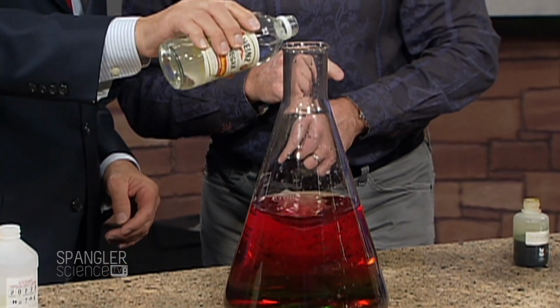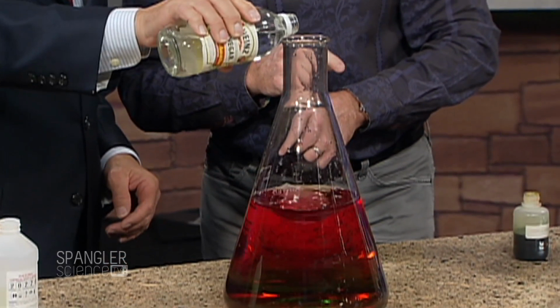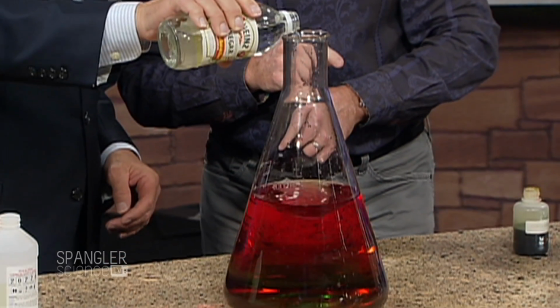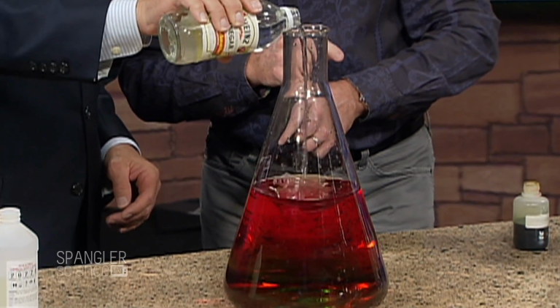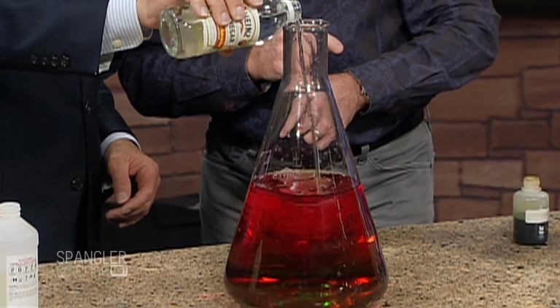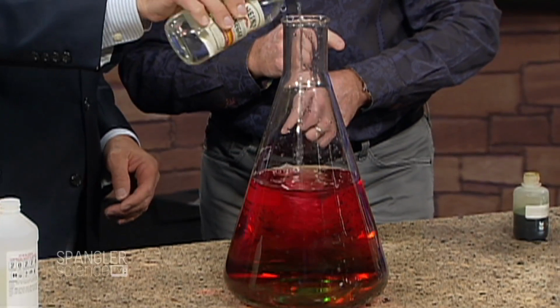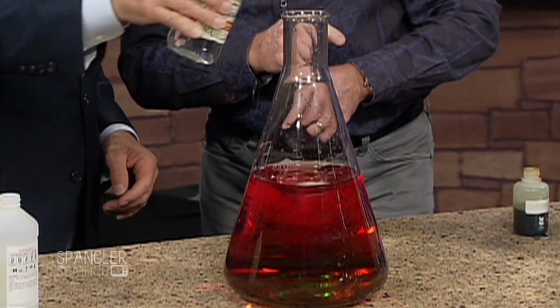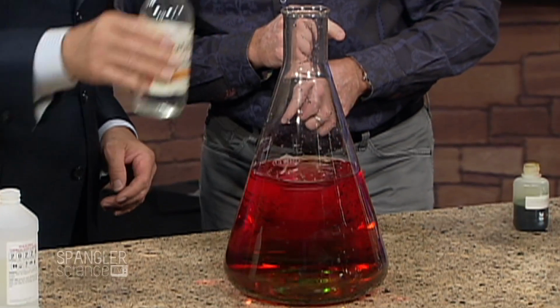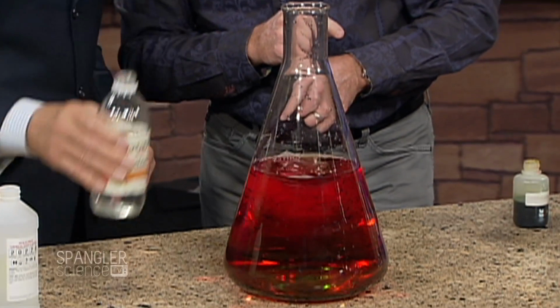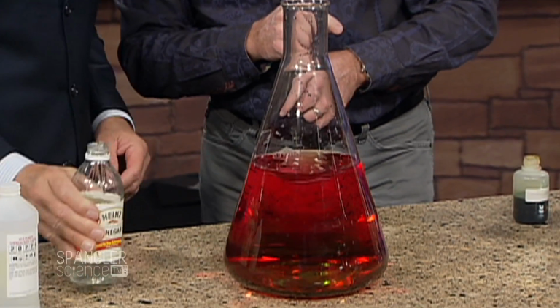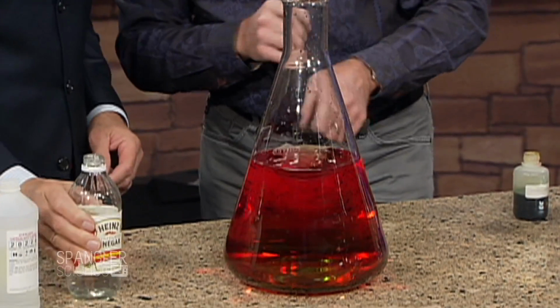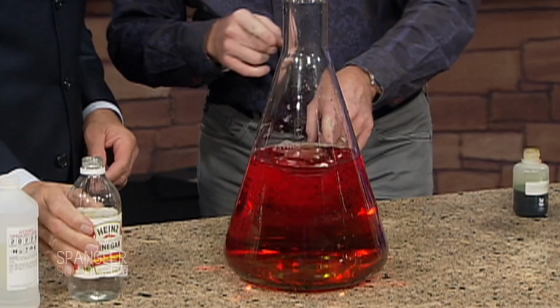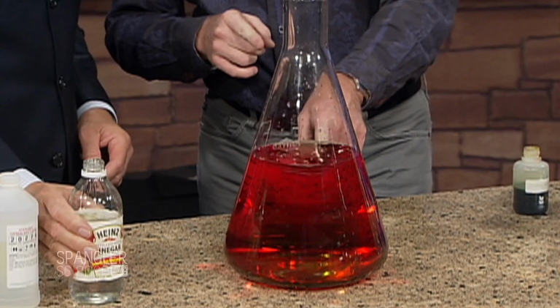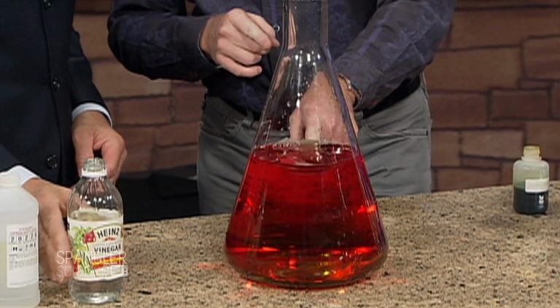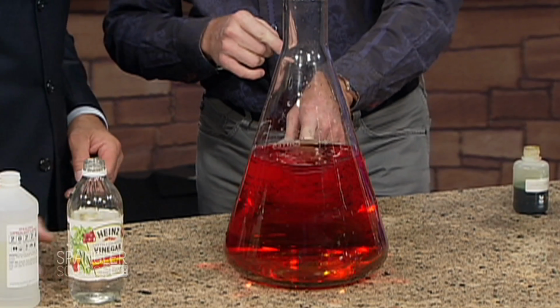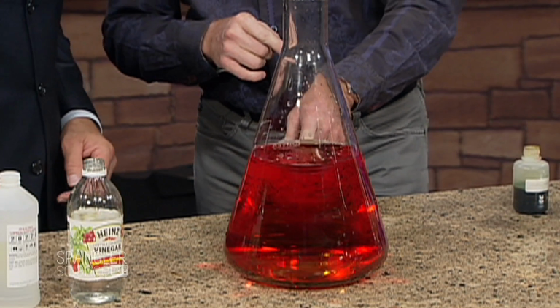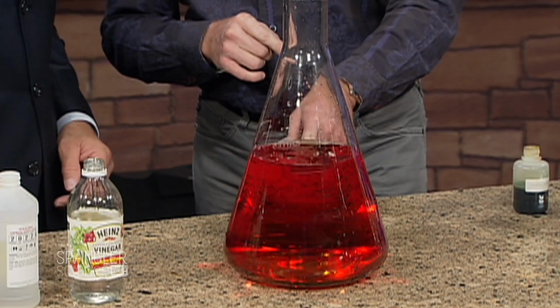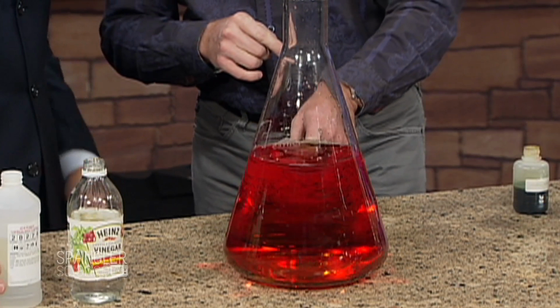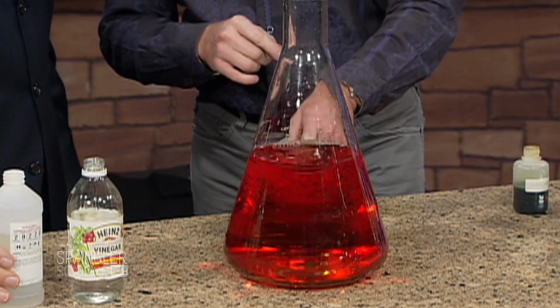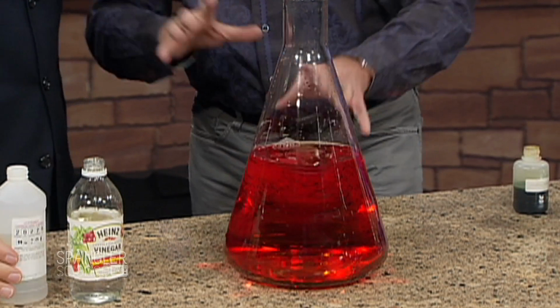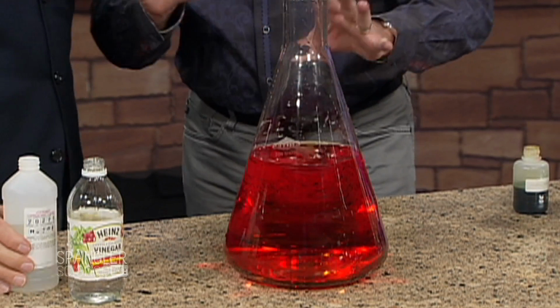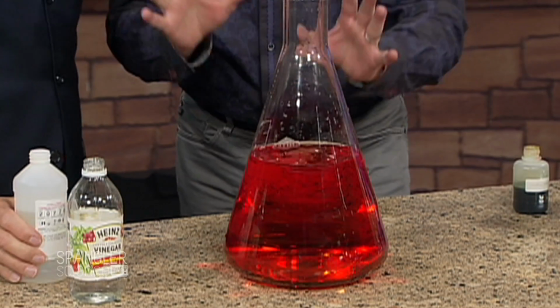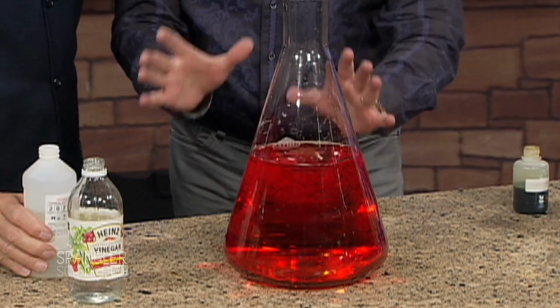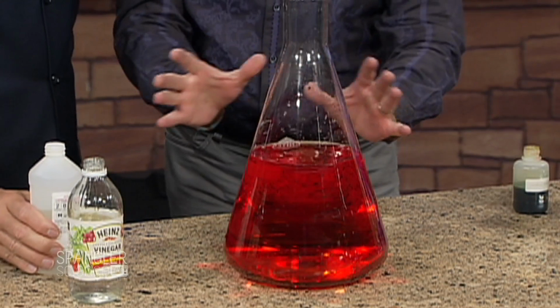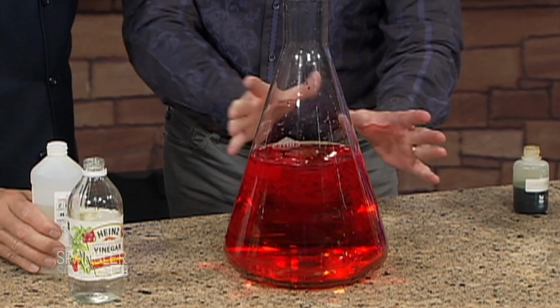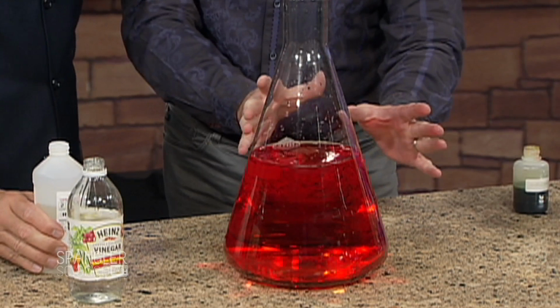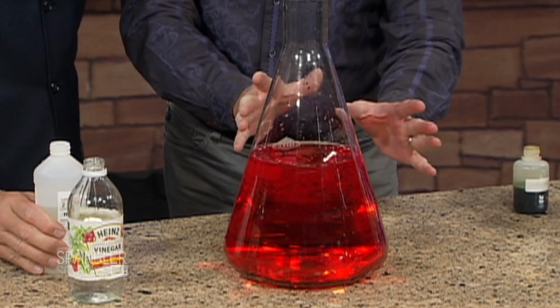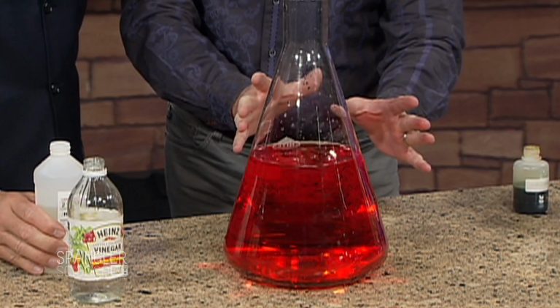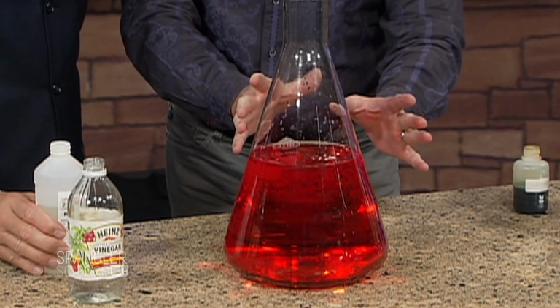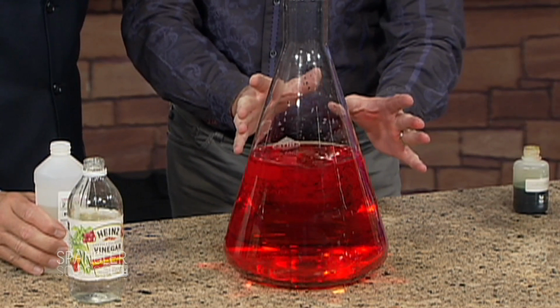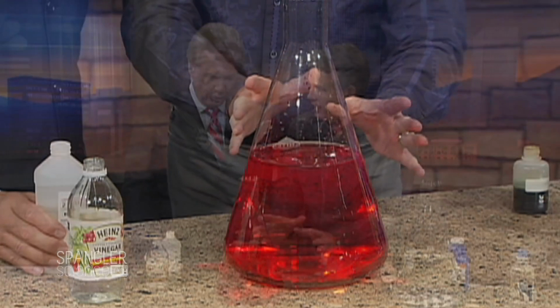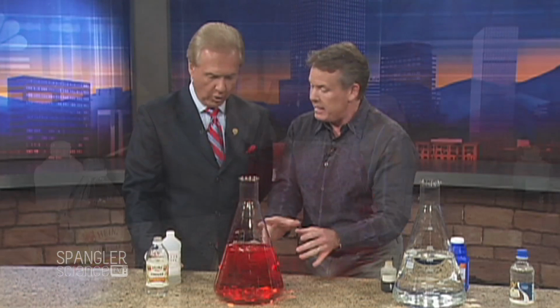Can I go a little bit more? Absolutely. Look at that — it goes to red. So if it's an acid, it's red. Got it?